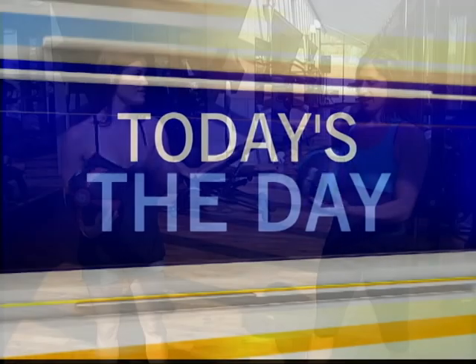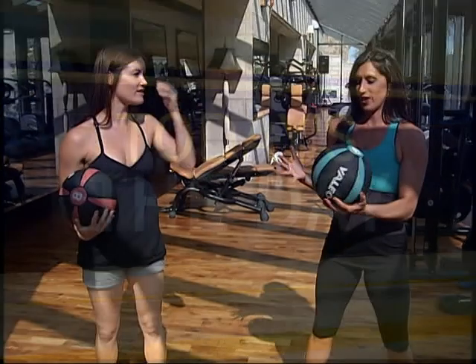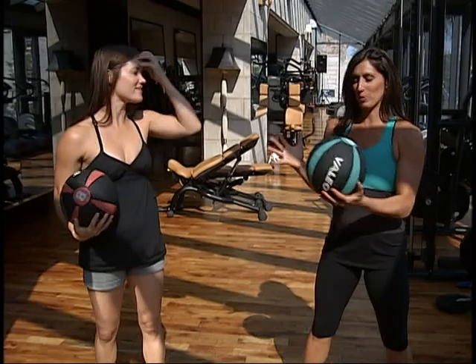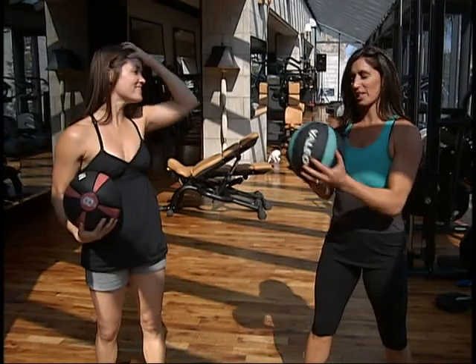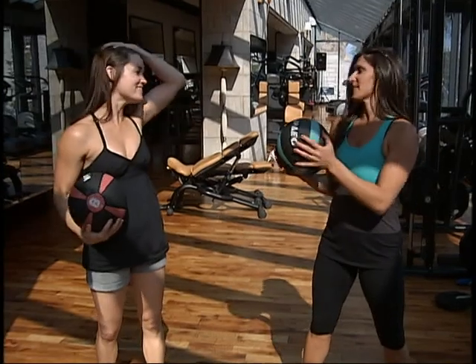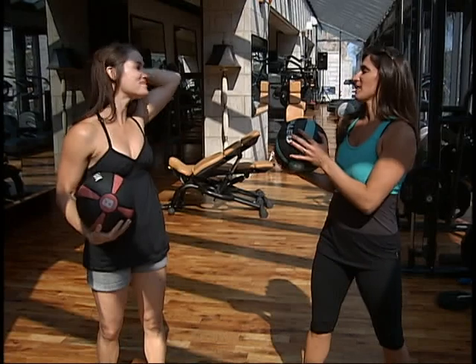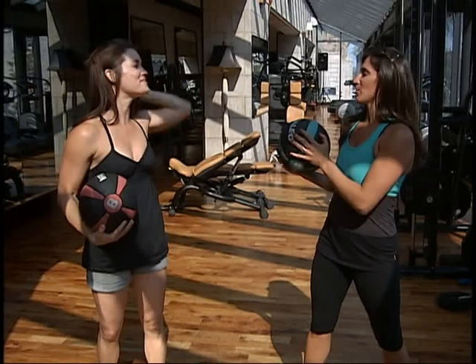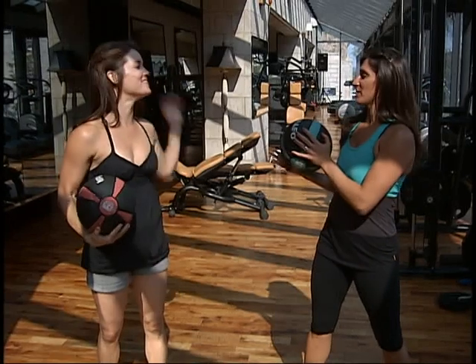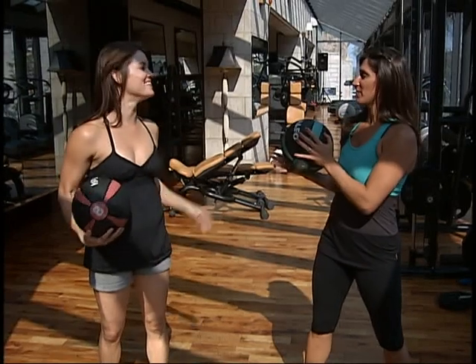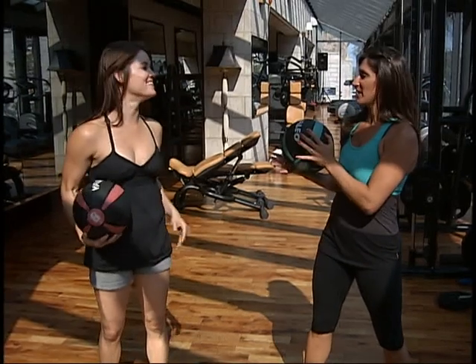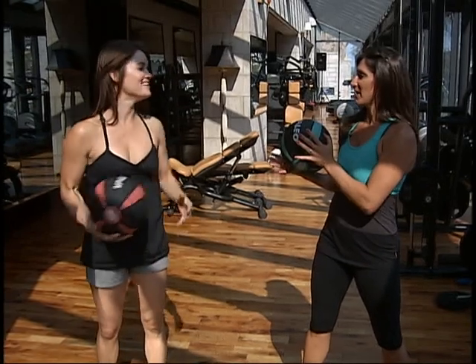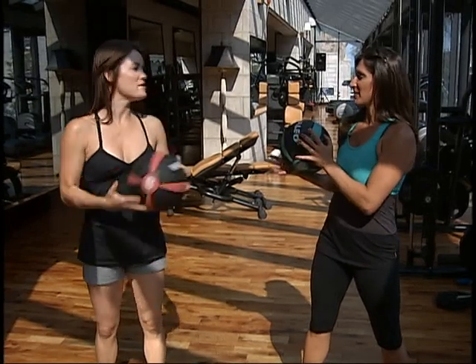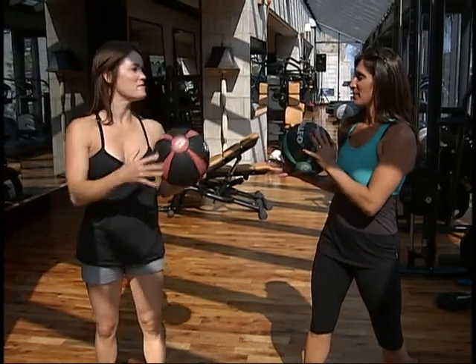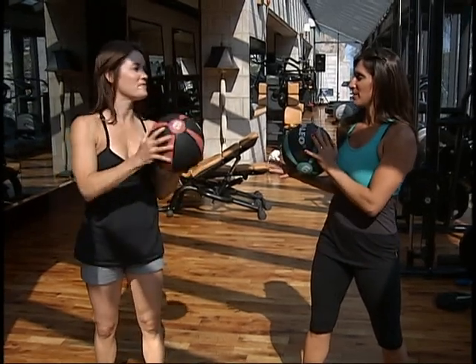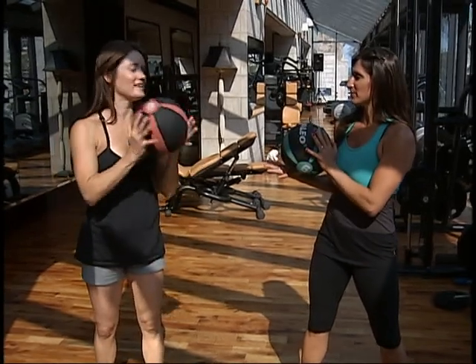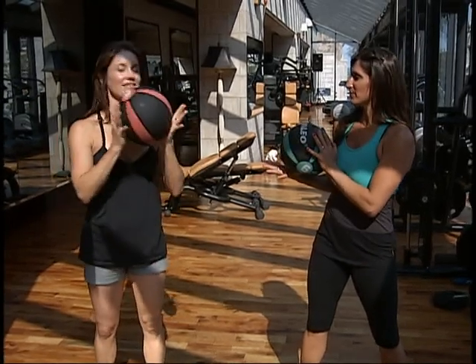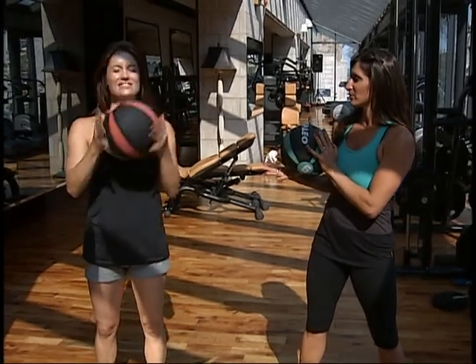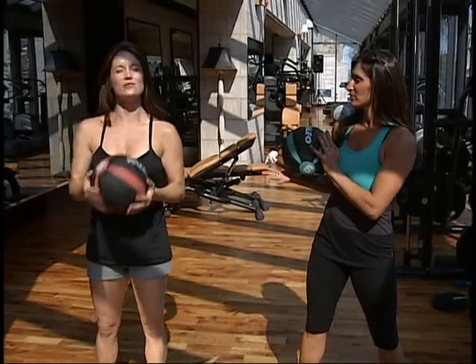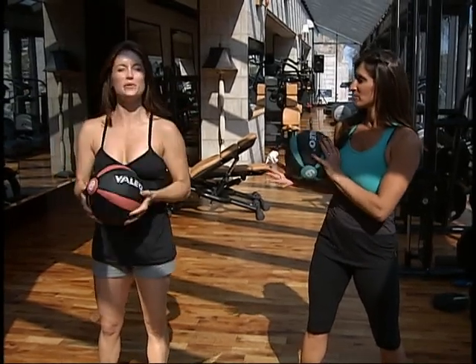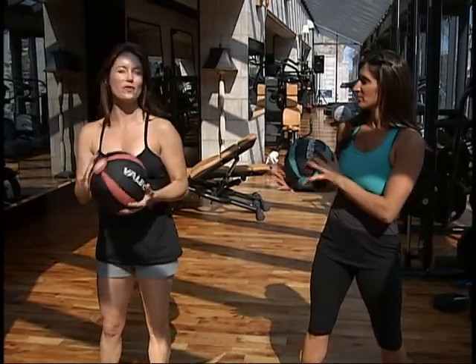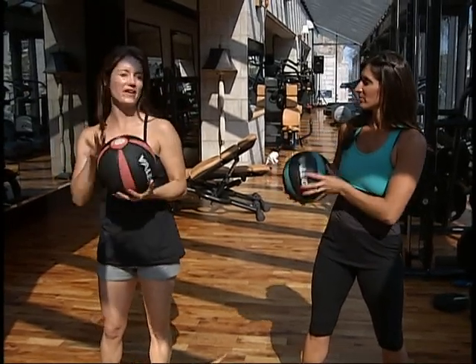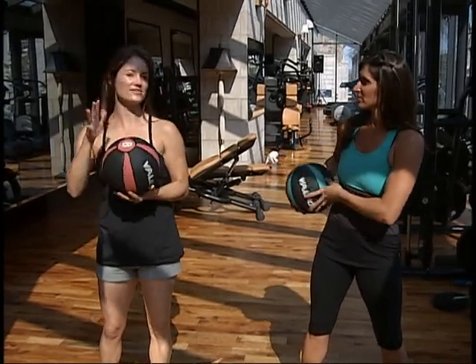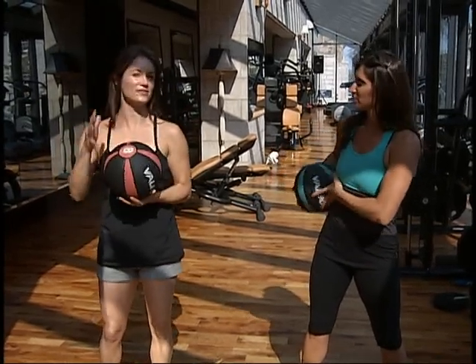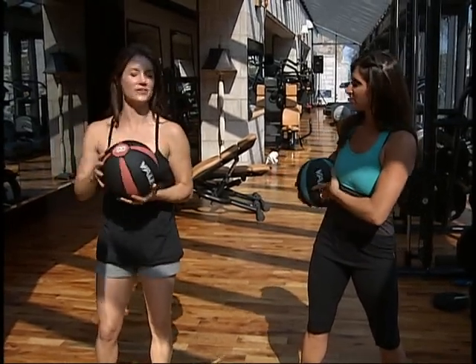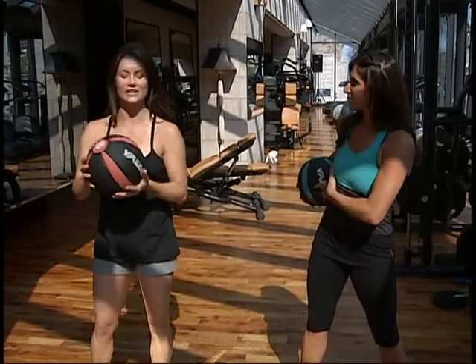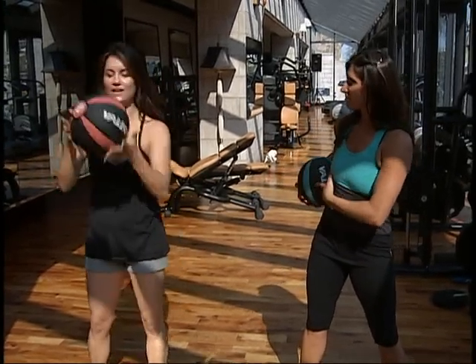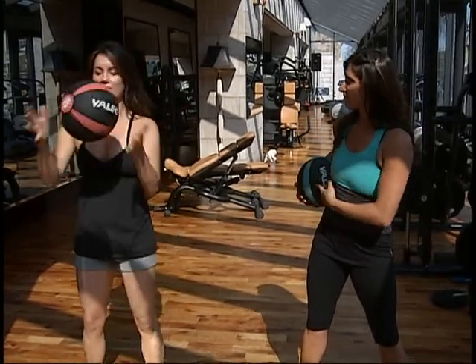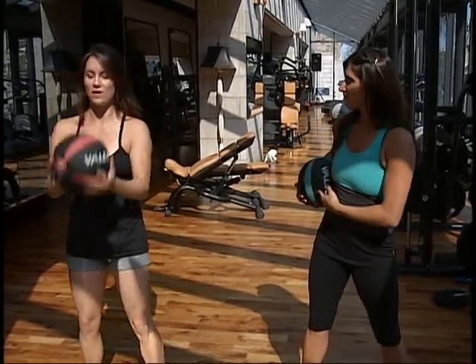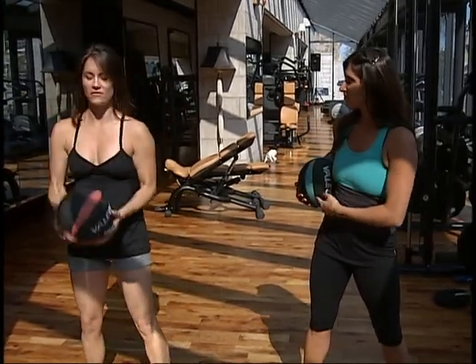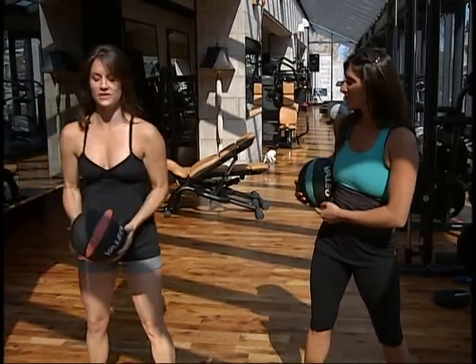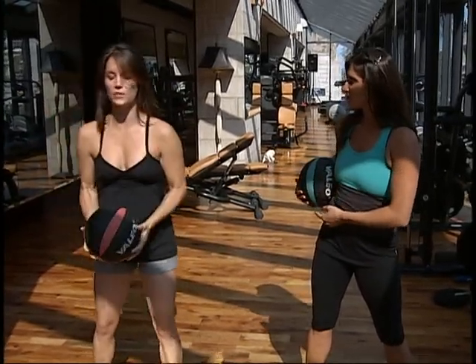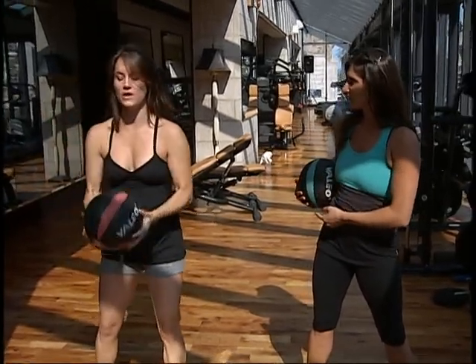Okay, we're looking into more stuff with the medicine ball. This is a little bit more advanced, although you can modify it if you want.